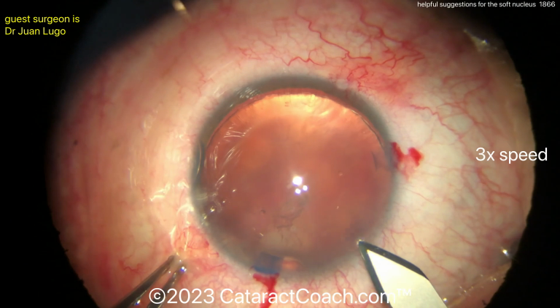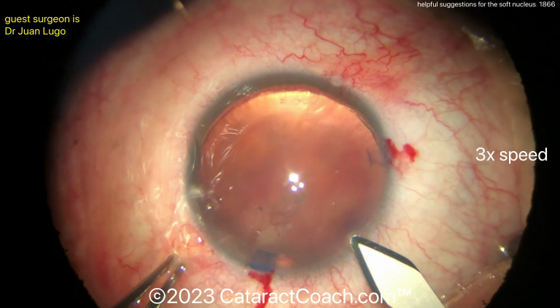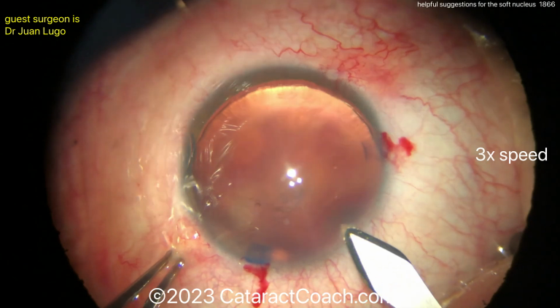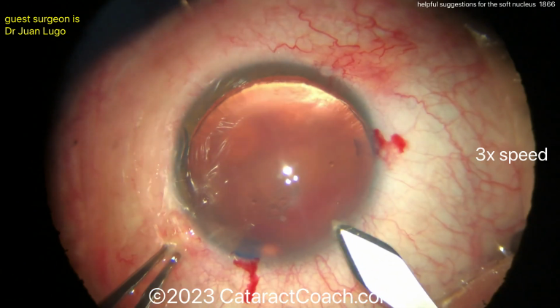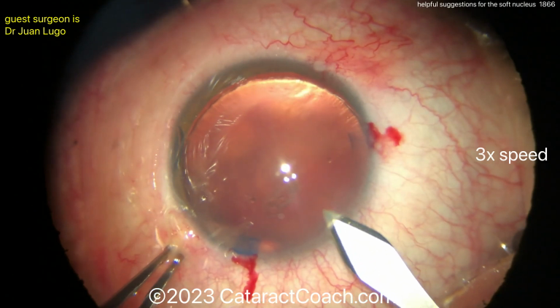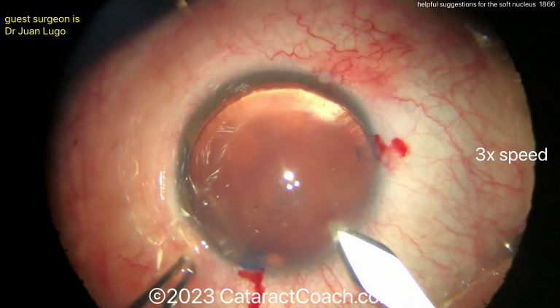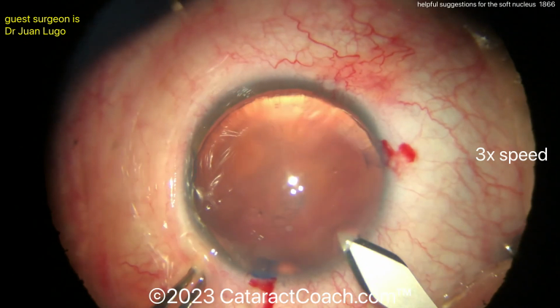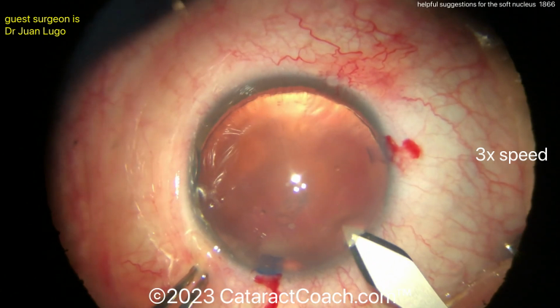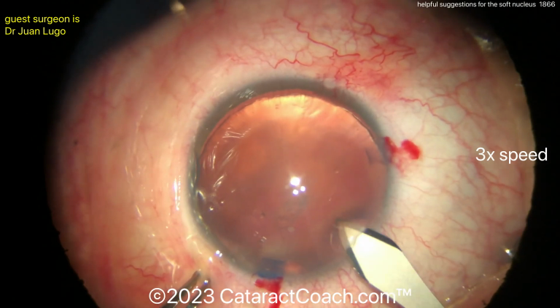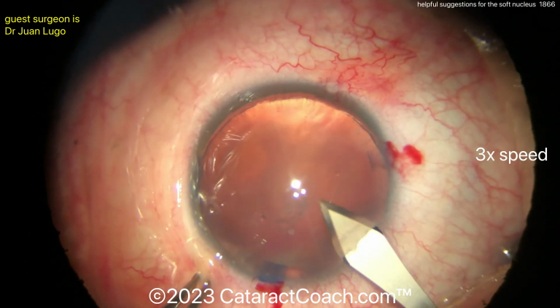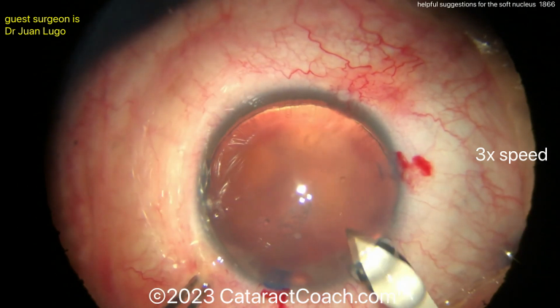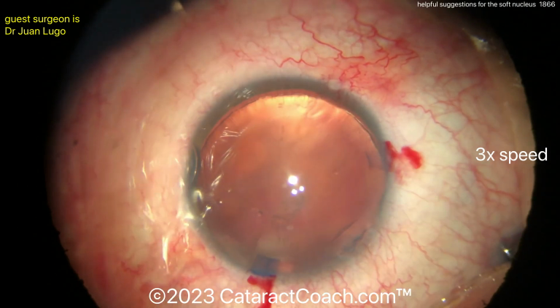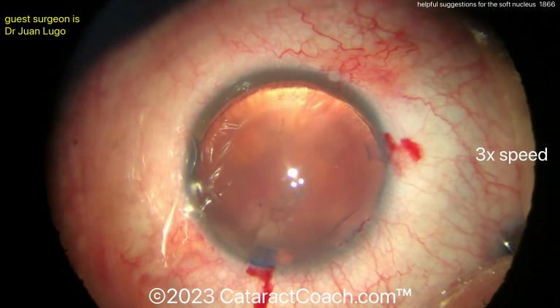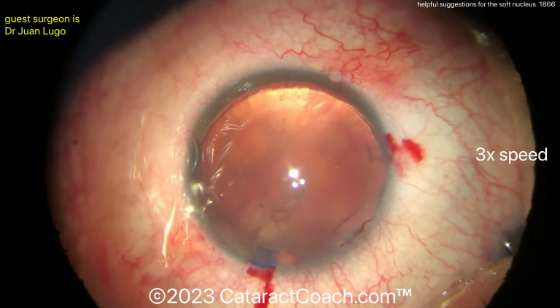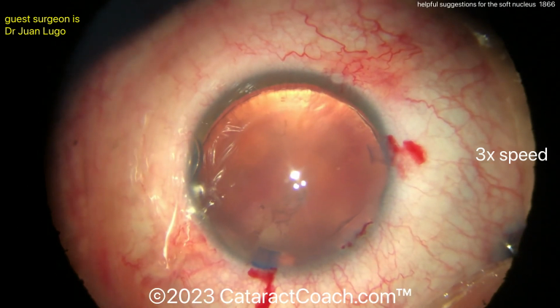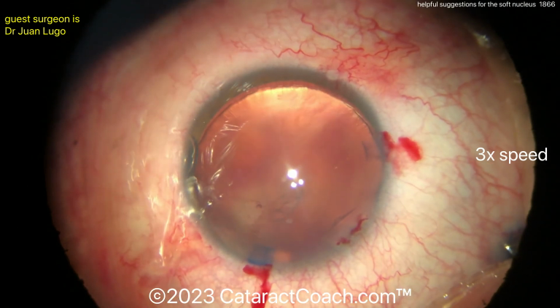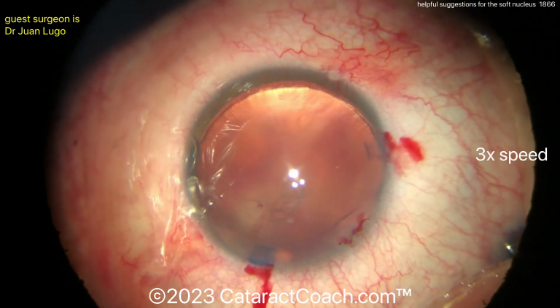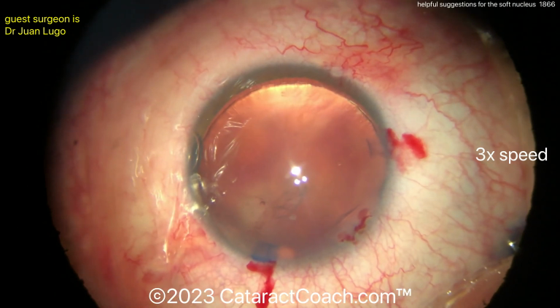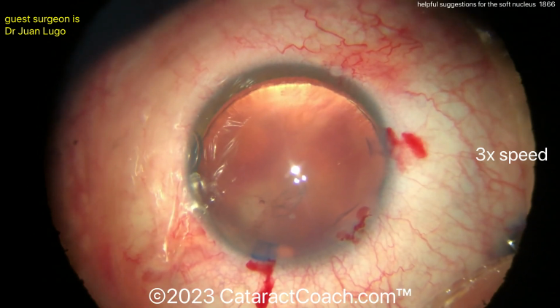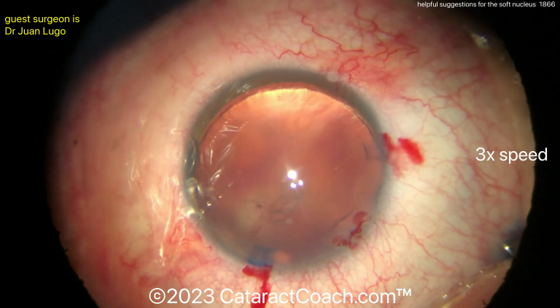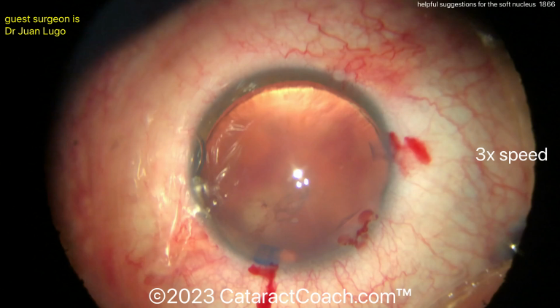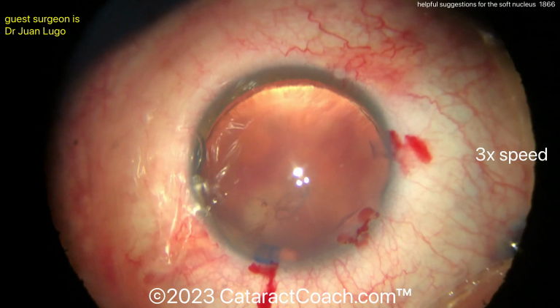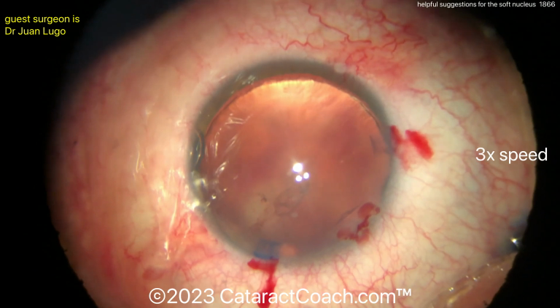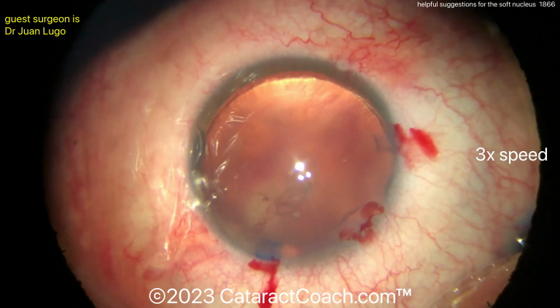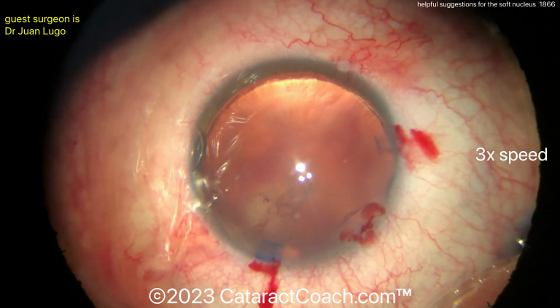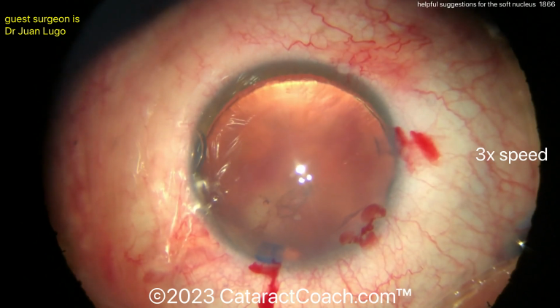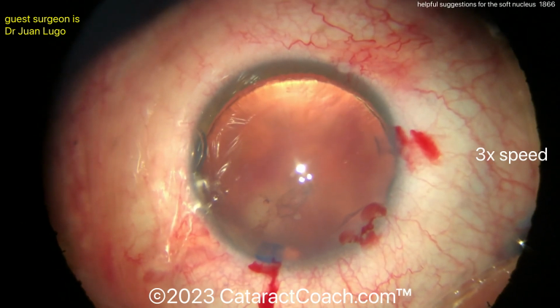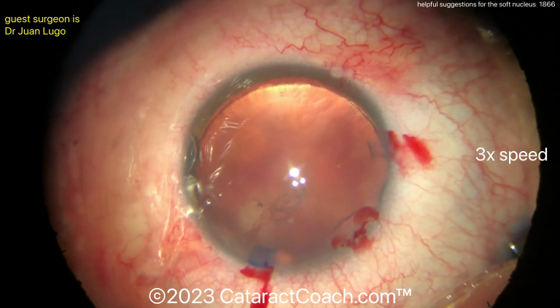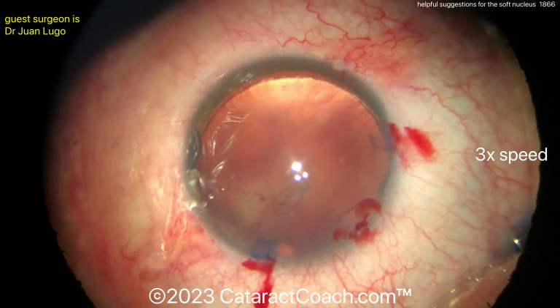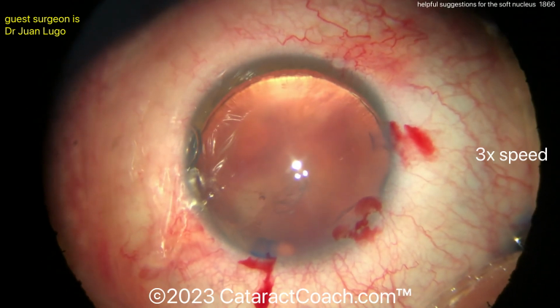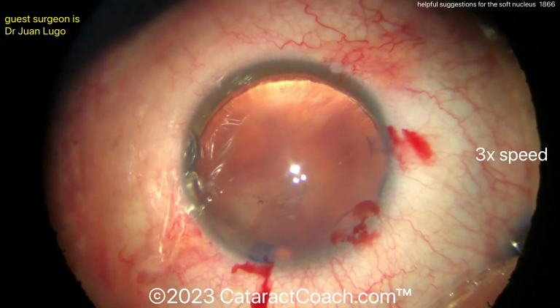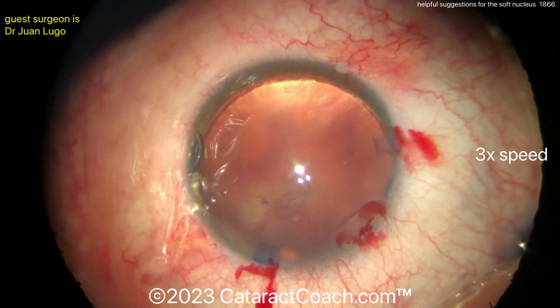Let's see the main incision — here comes the main incision. Looks pretty good. Nice limbal vessels. And time for the rhexis.